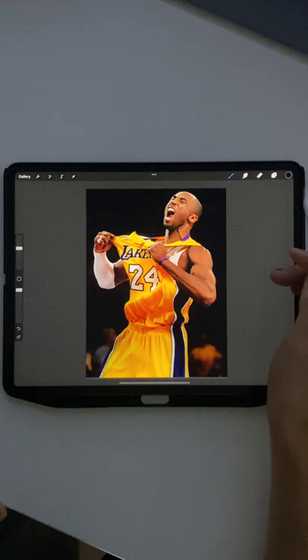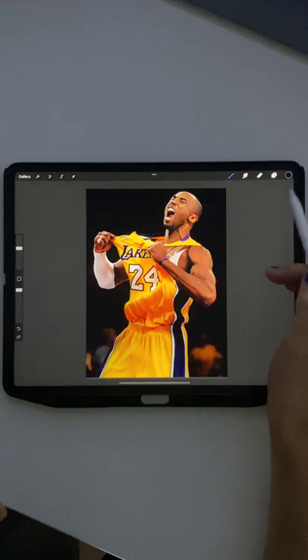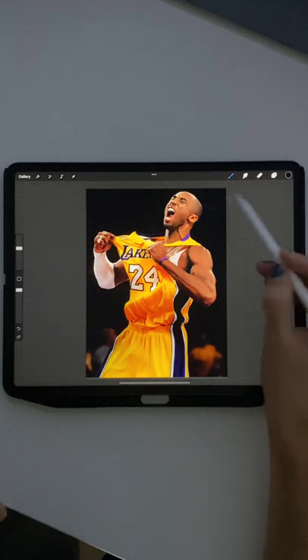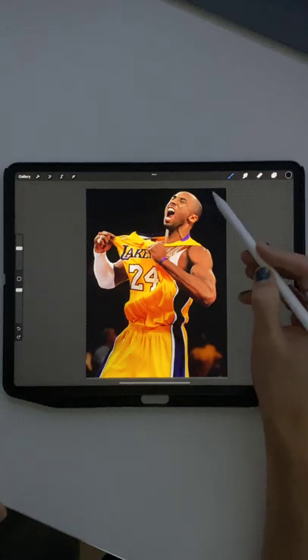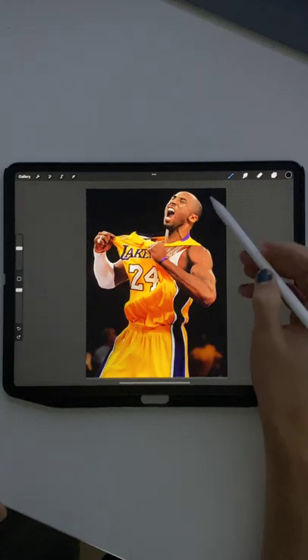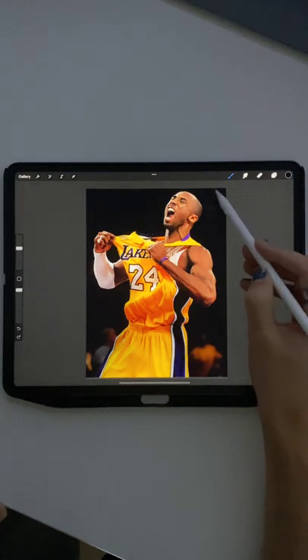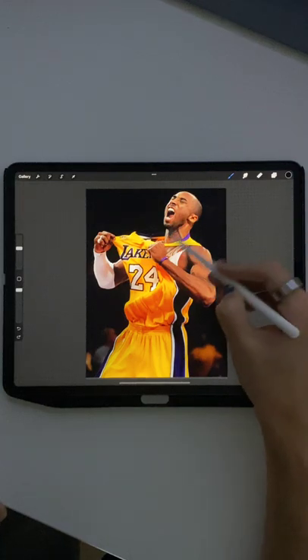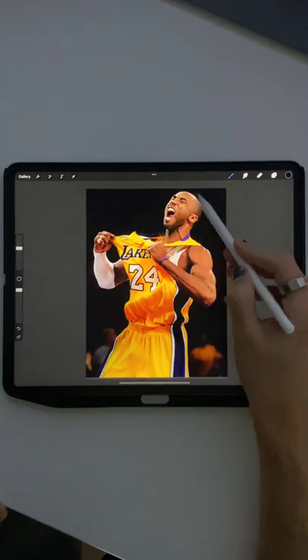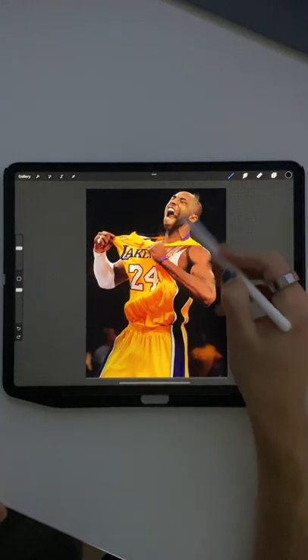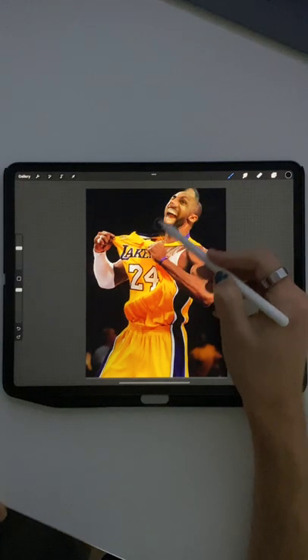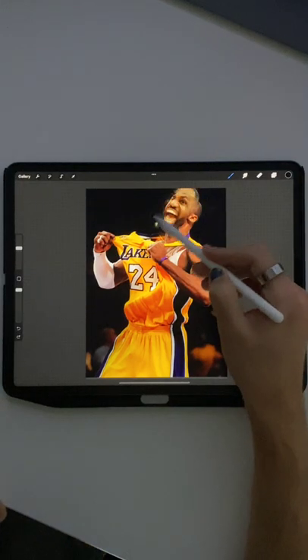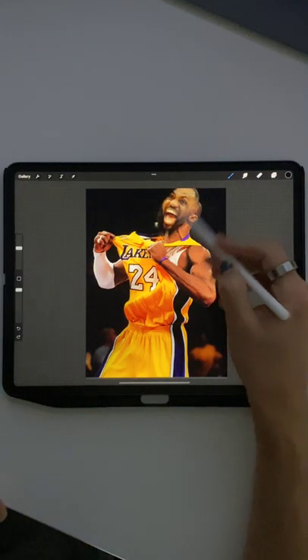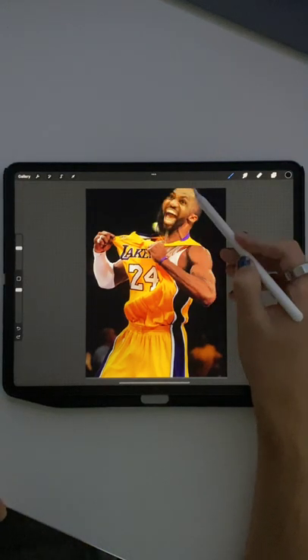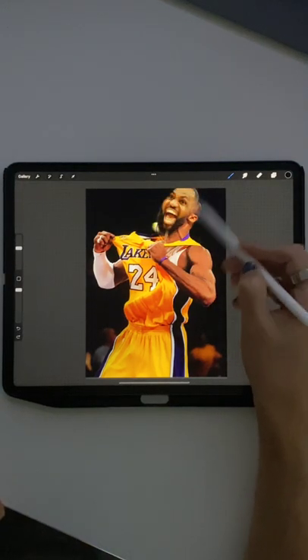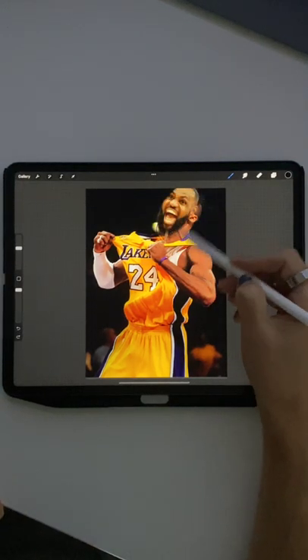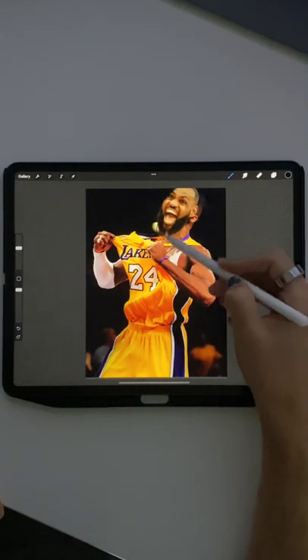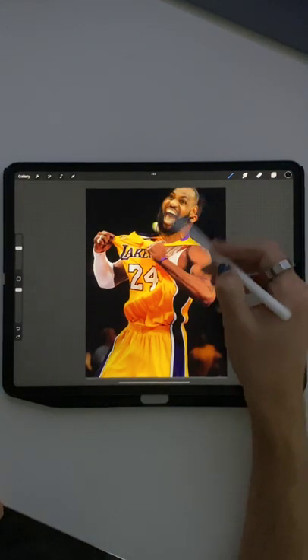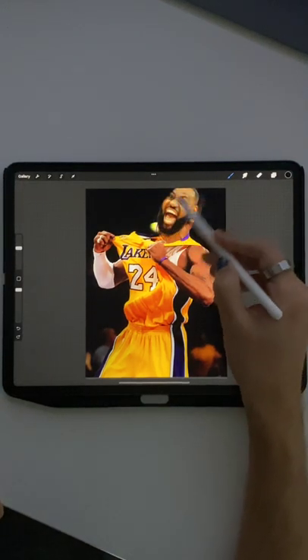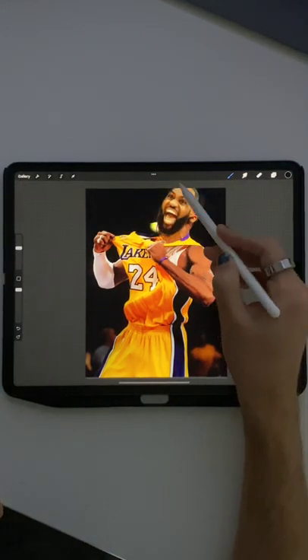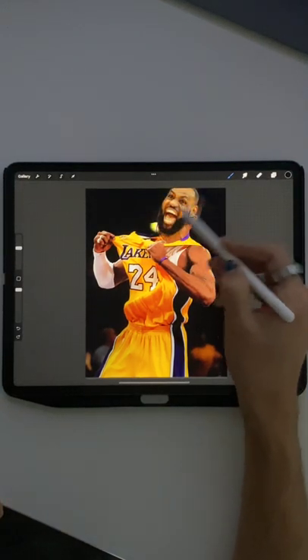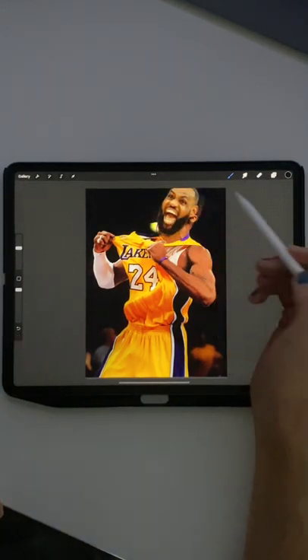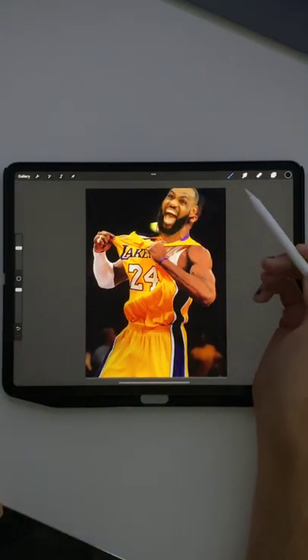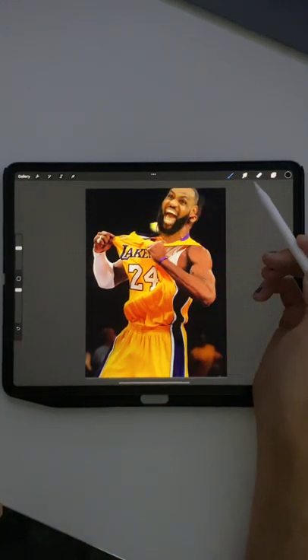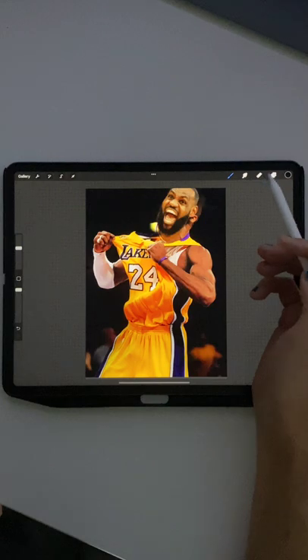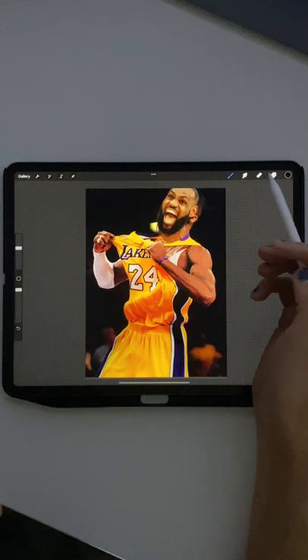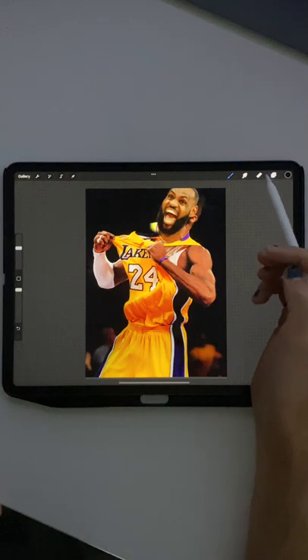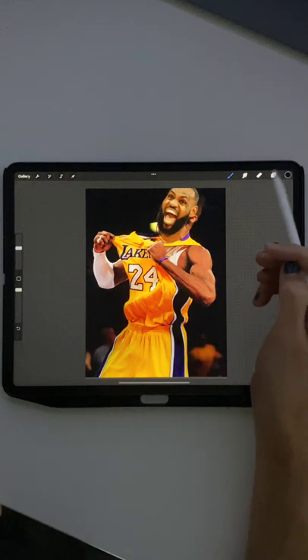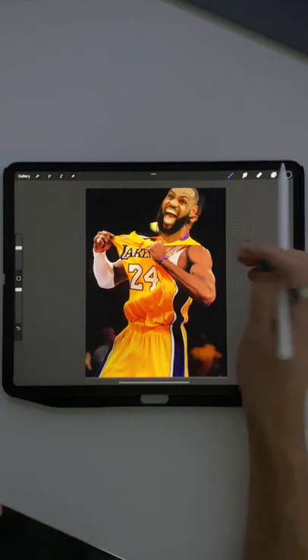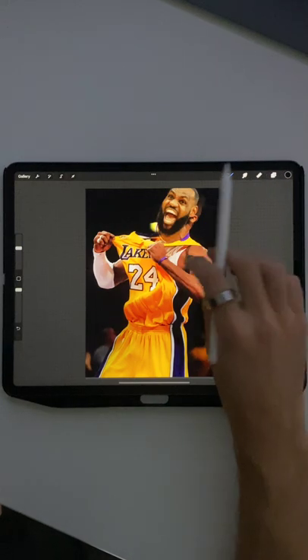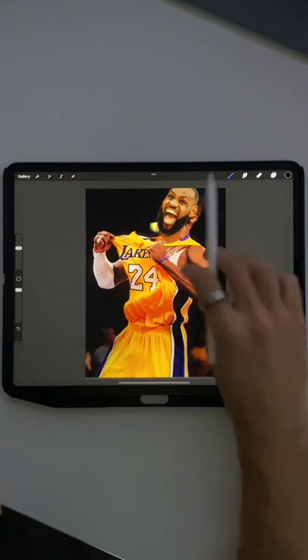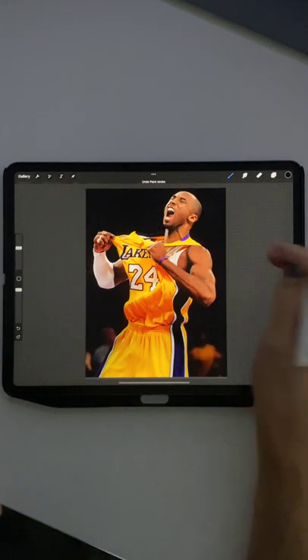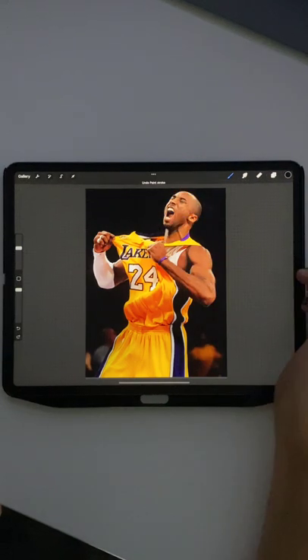Welcome friends to this video. I'm going to show you how to use mask in Procreate. Before we get started, more importantly, who's your favorite? LeBron or Kobe?